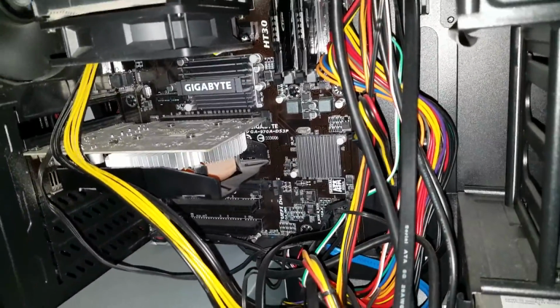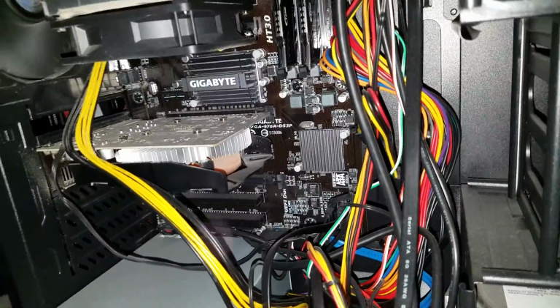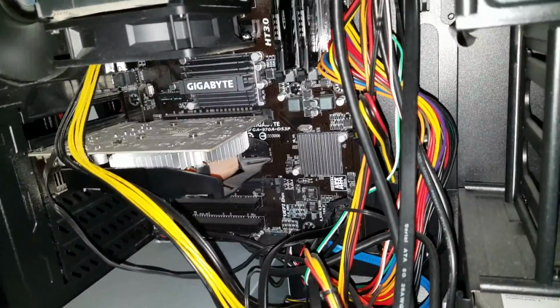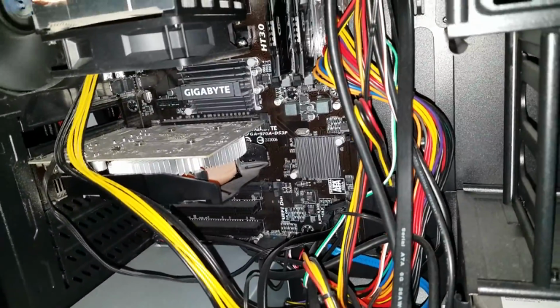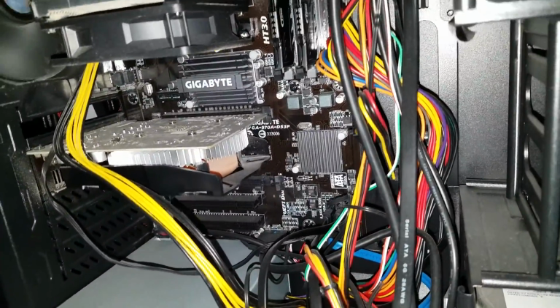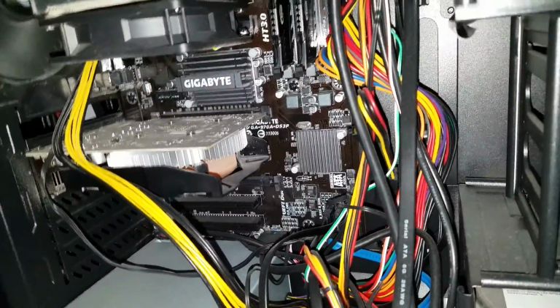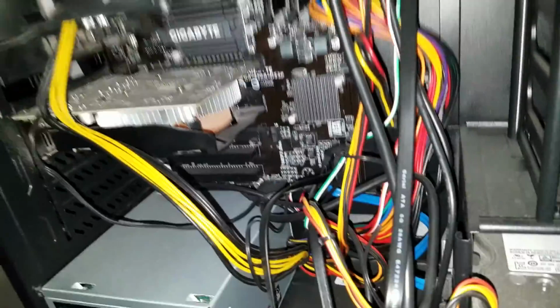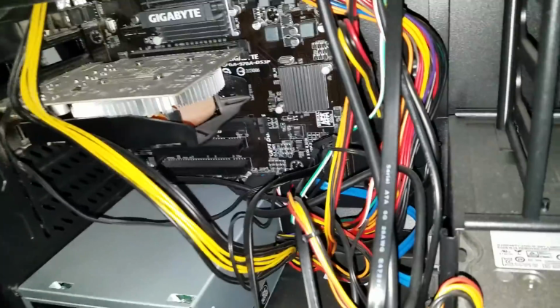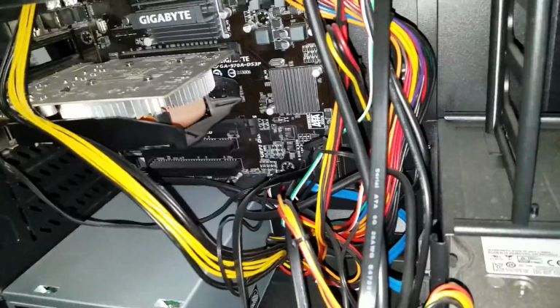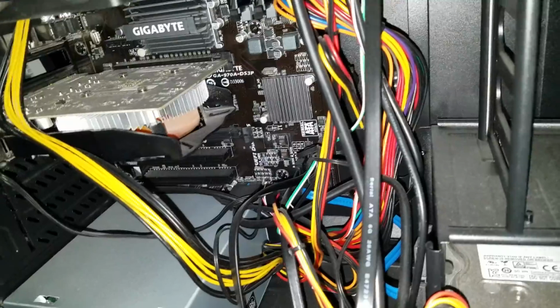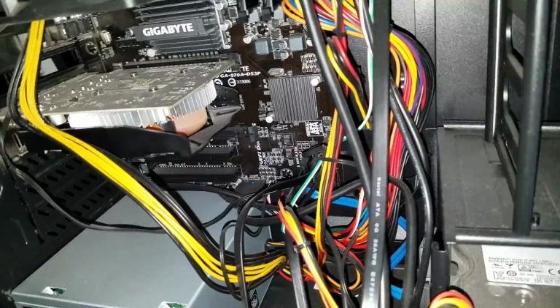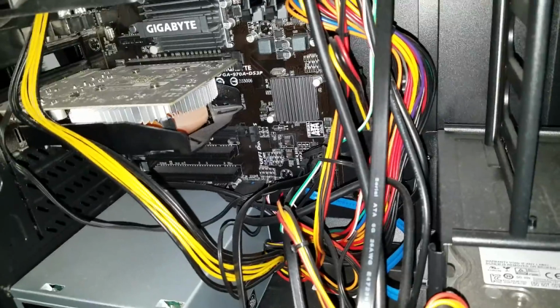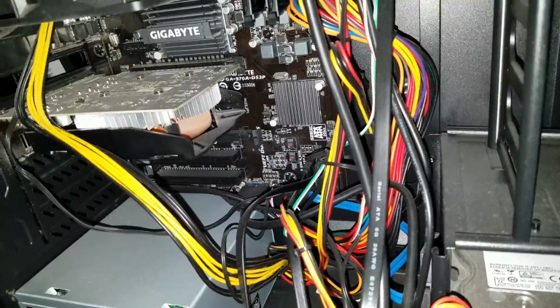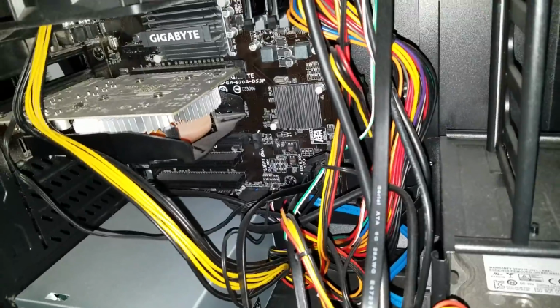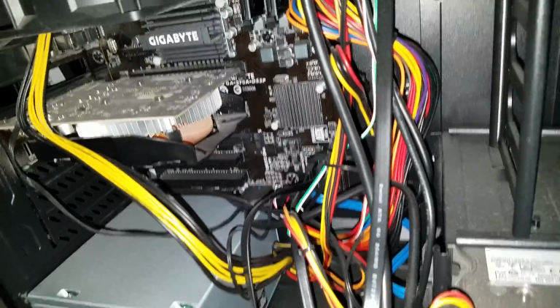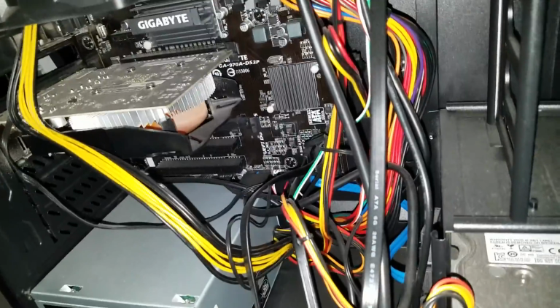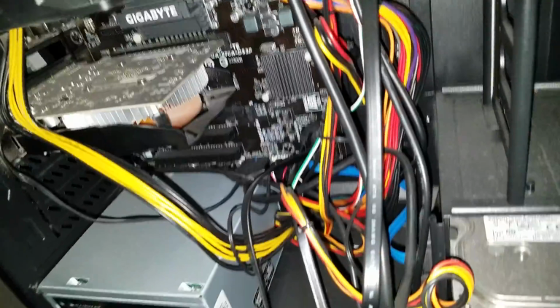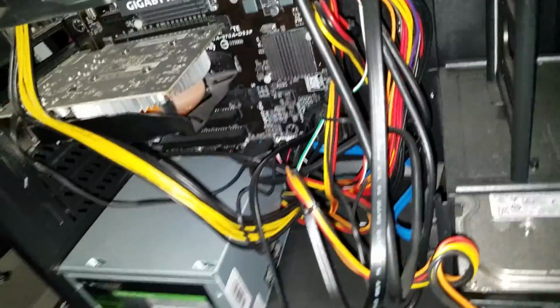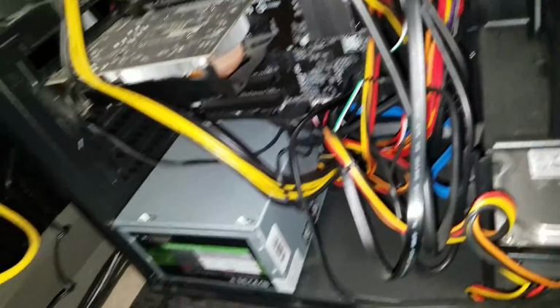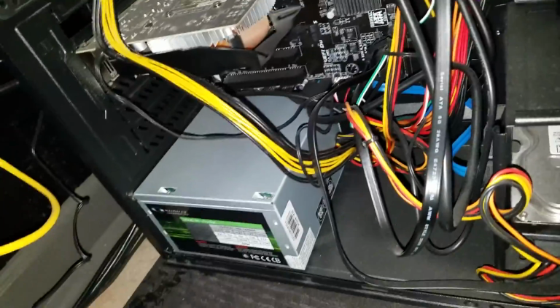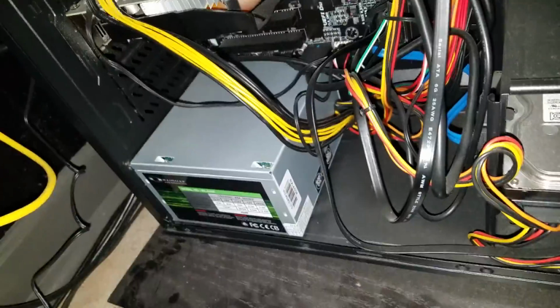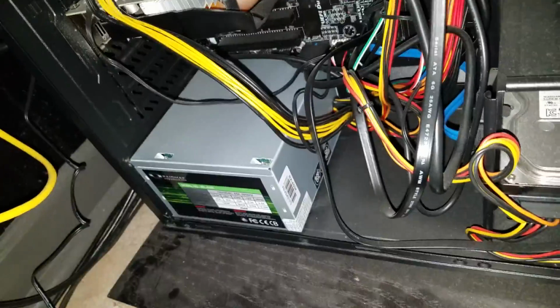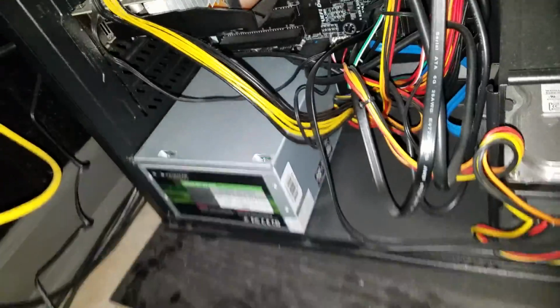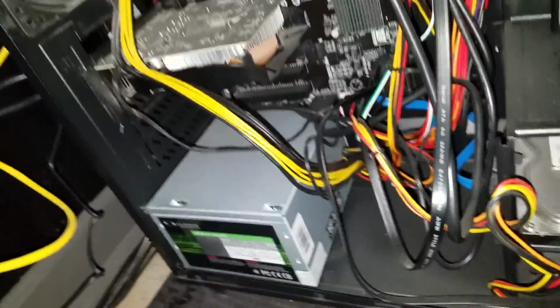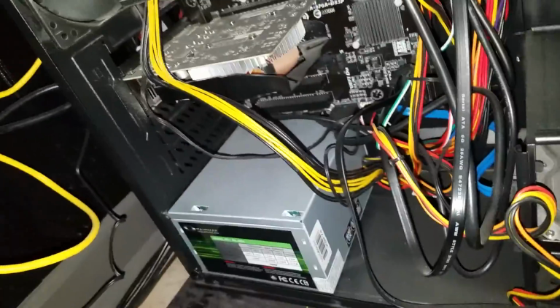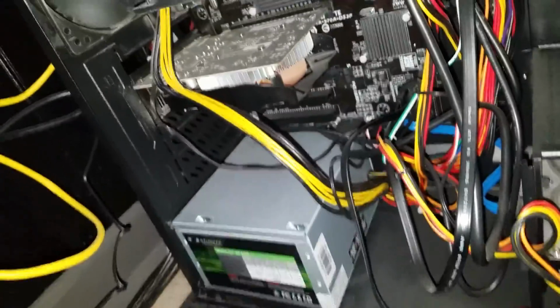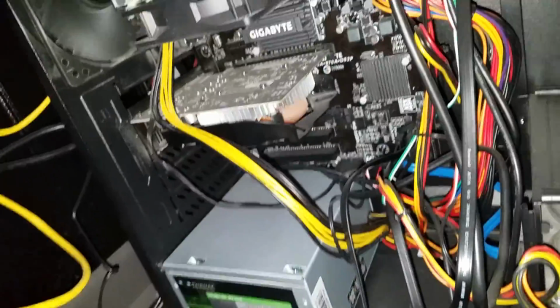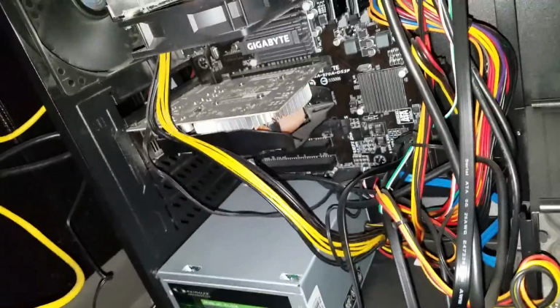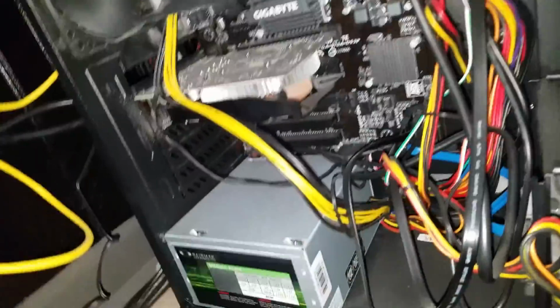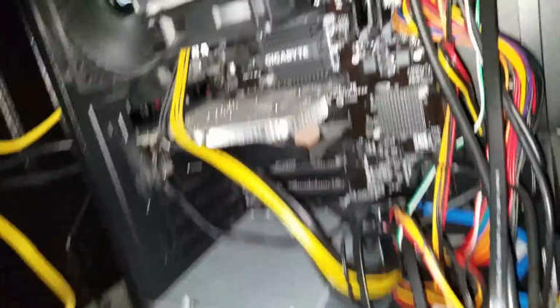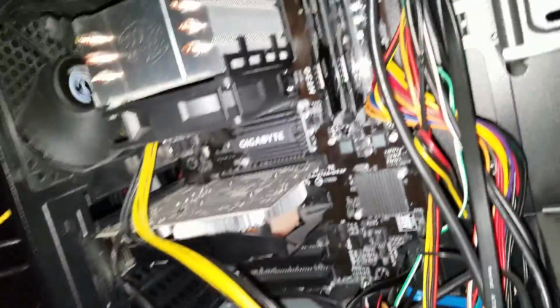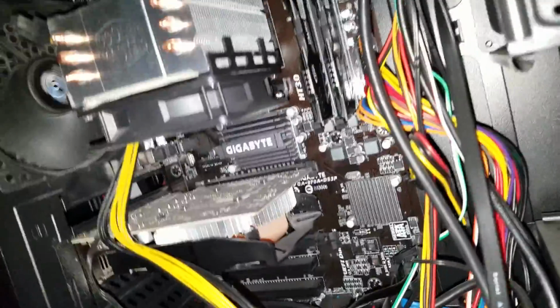Motherboard — I'm not exactly sure. I have the box somewhere. It's an Asus one or a Gigabyte.